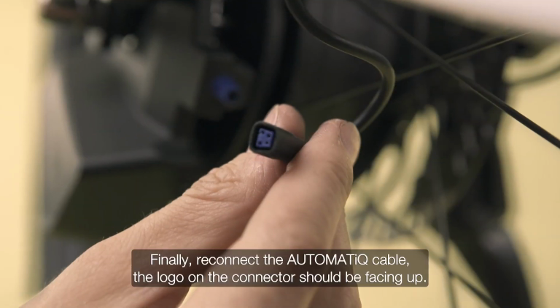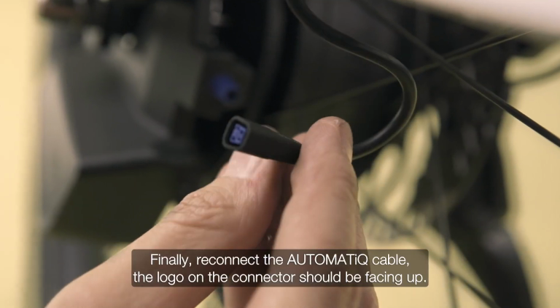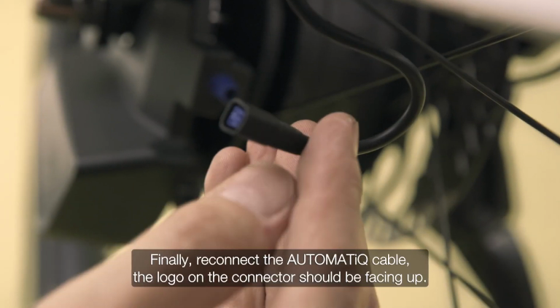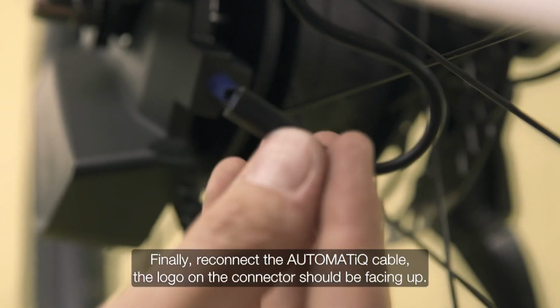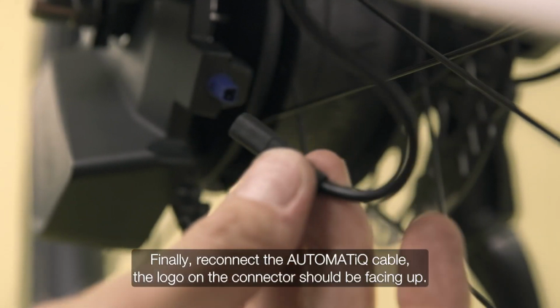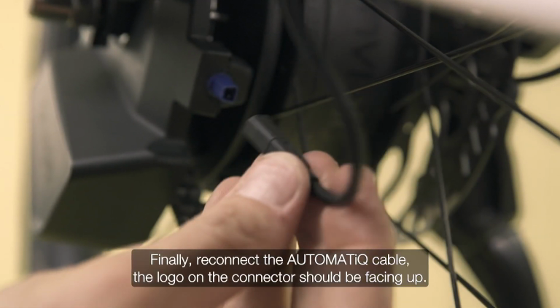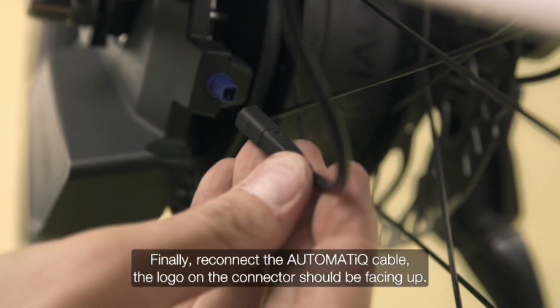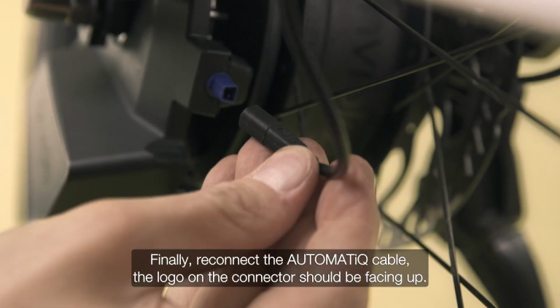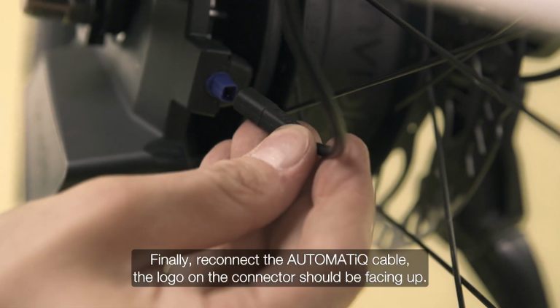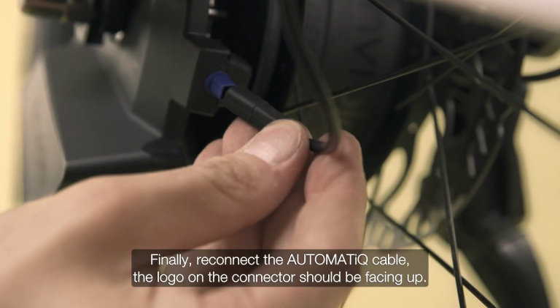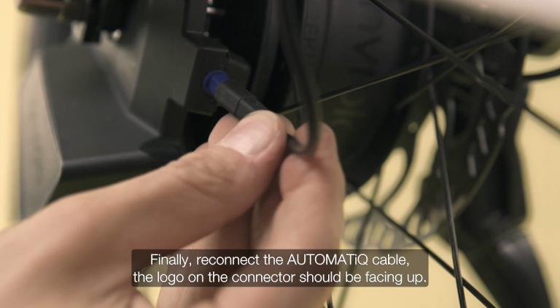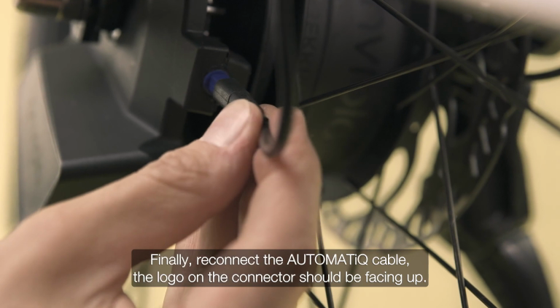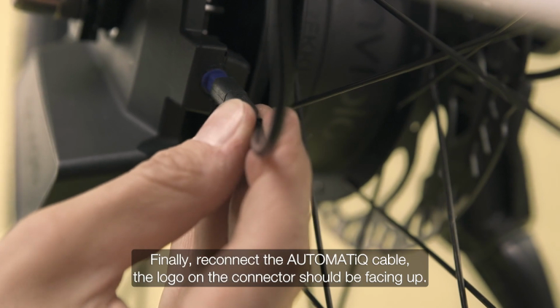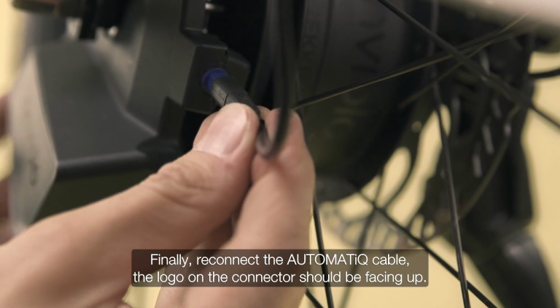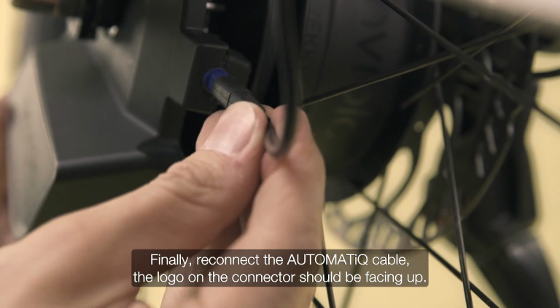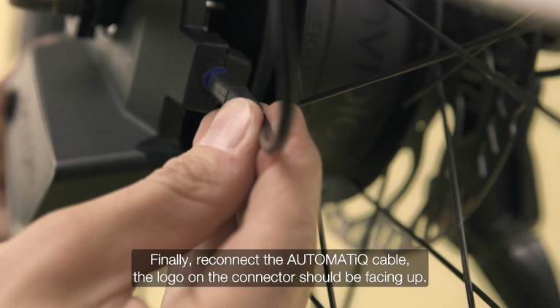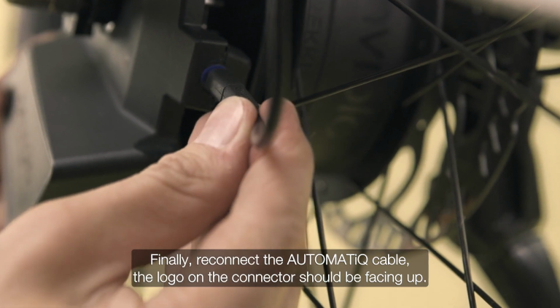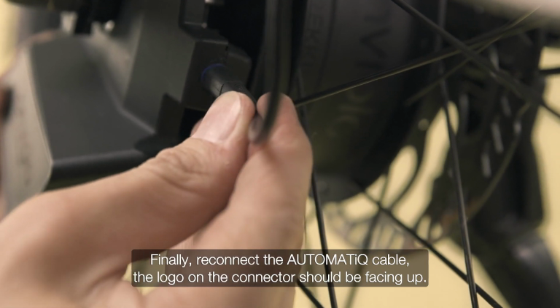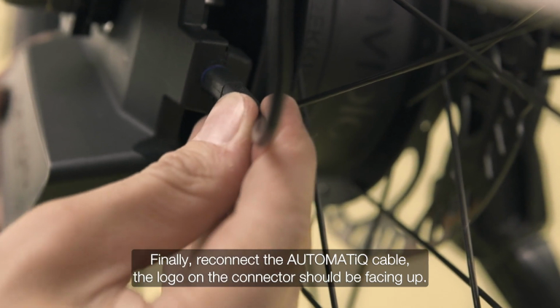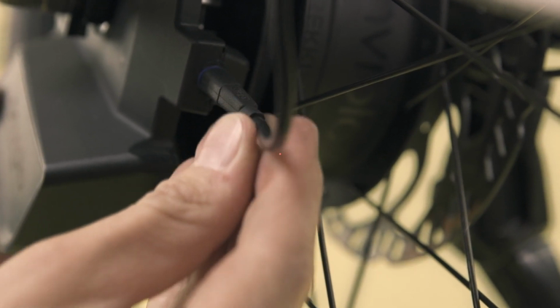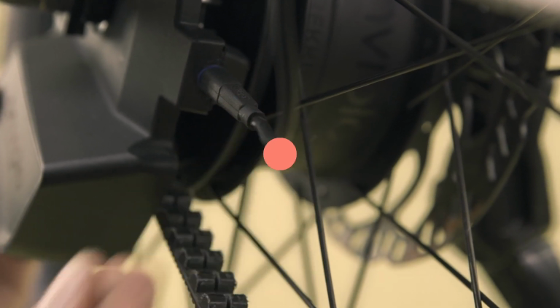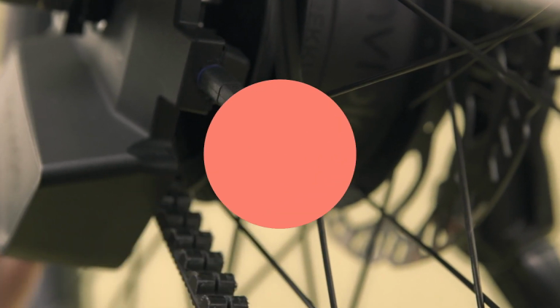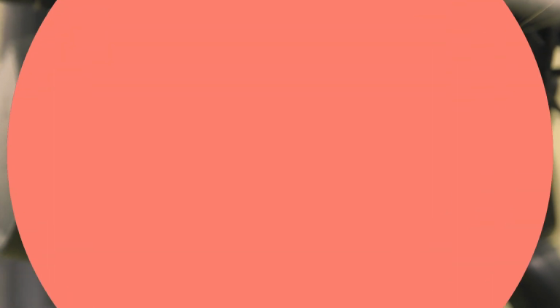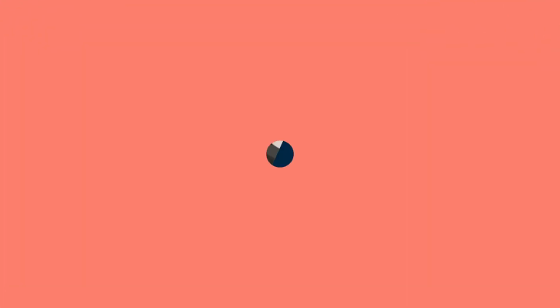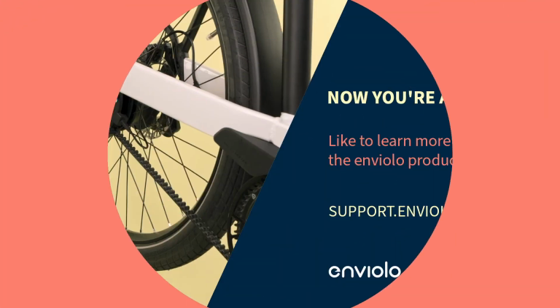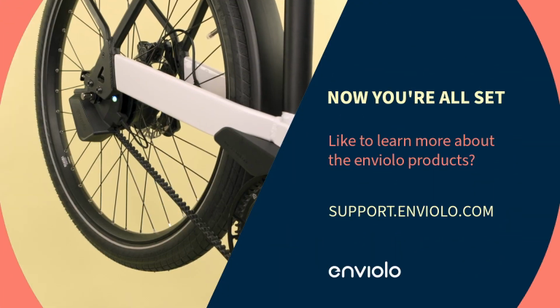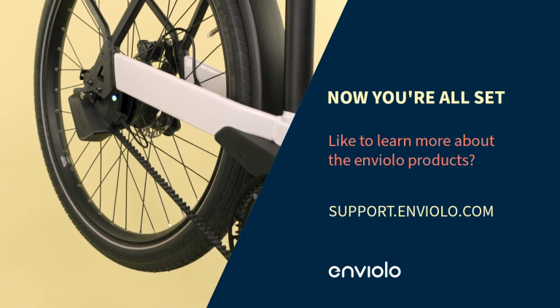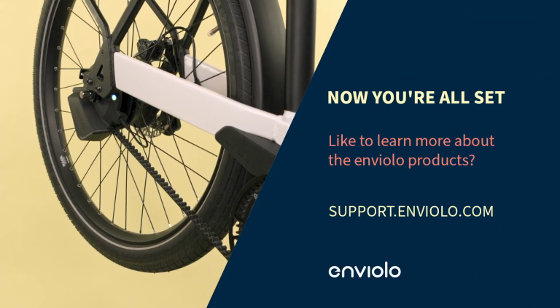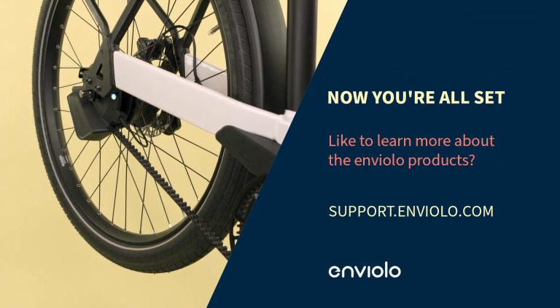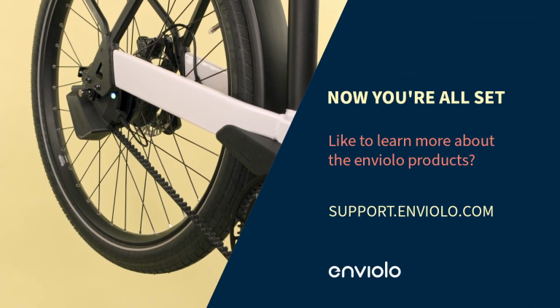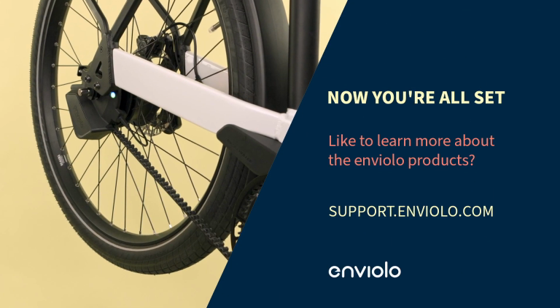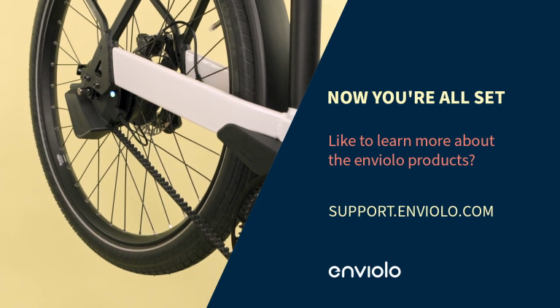Finally, reconnect the automatic cable — the logo on the connector should be facing up. Now you're all set.